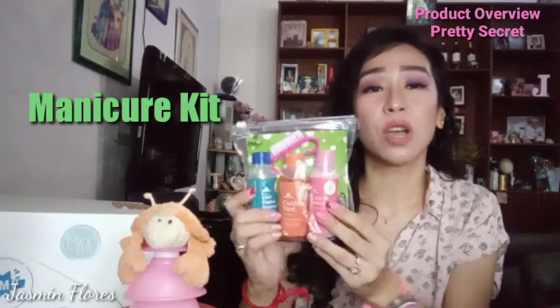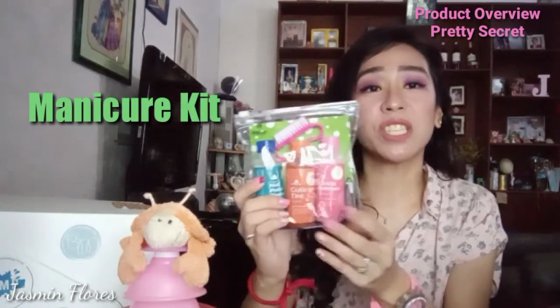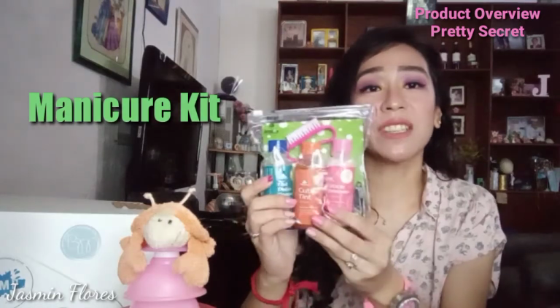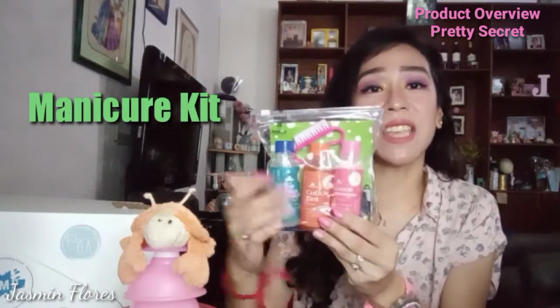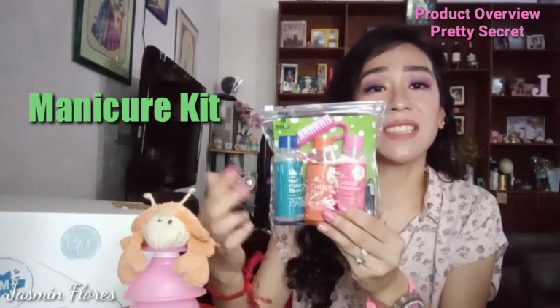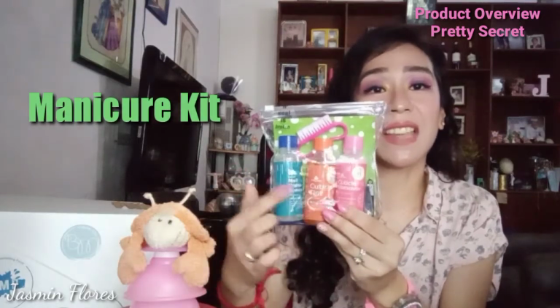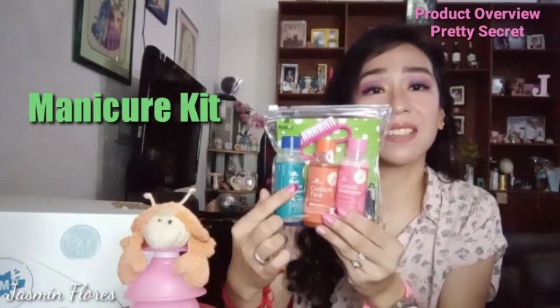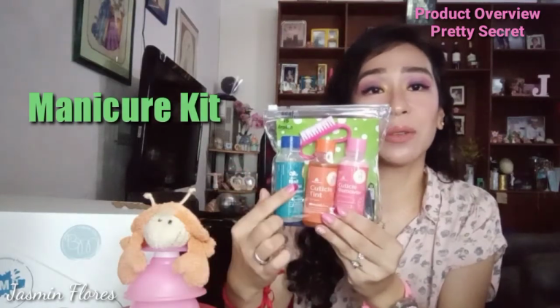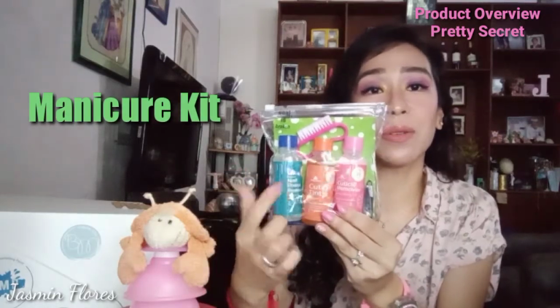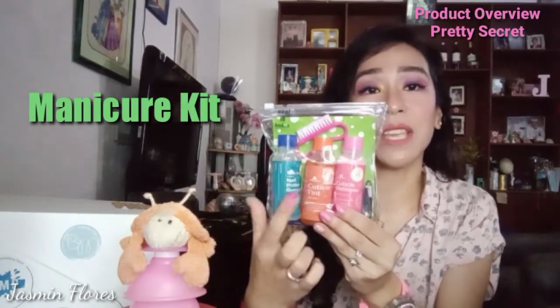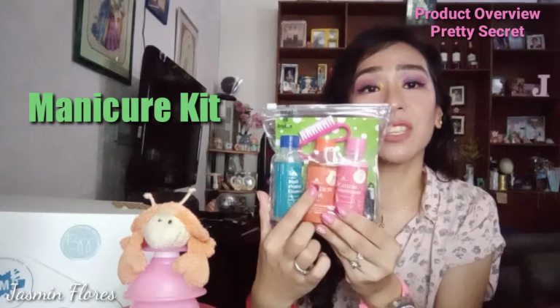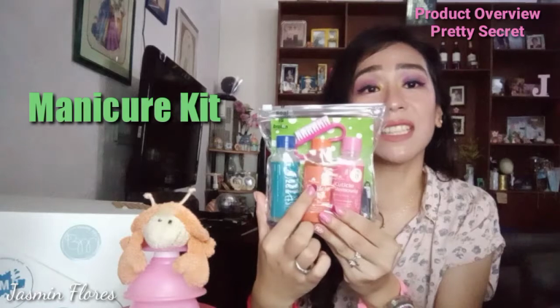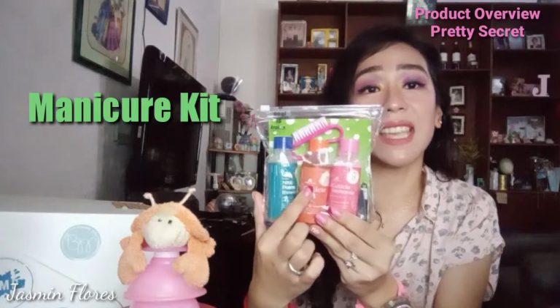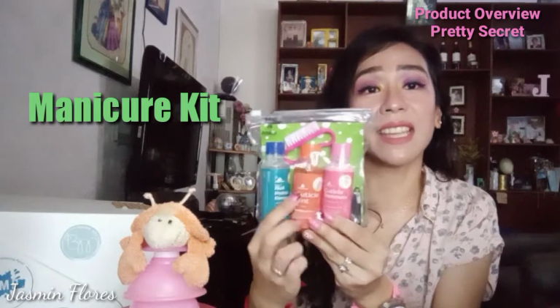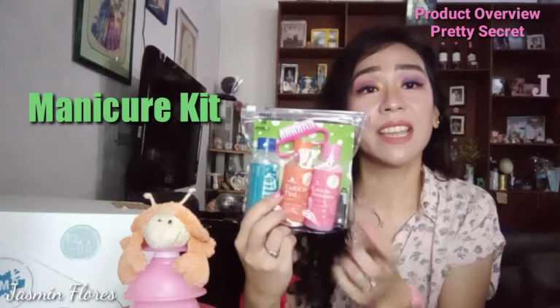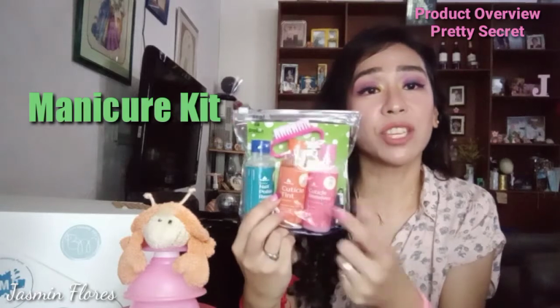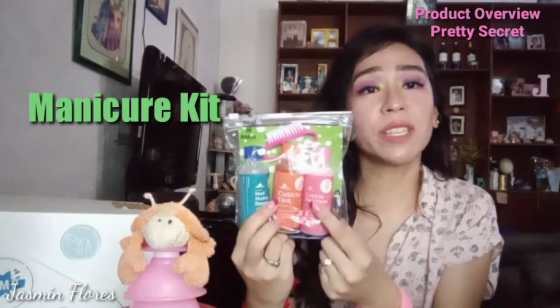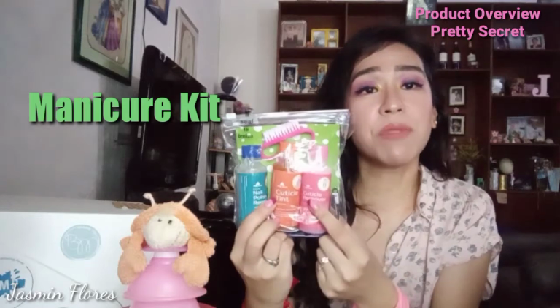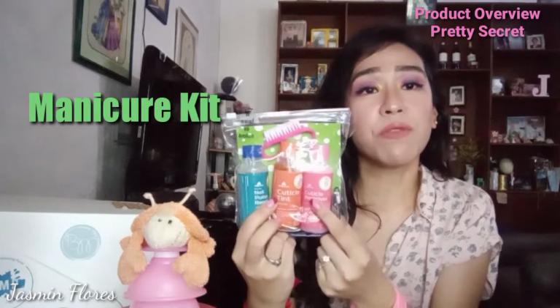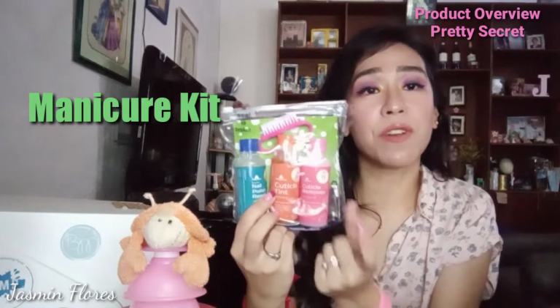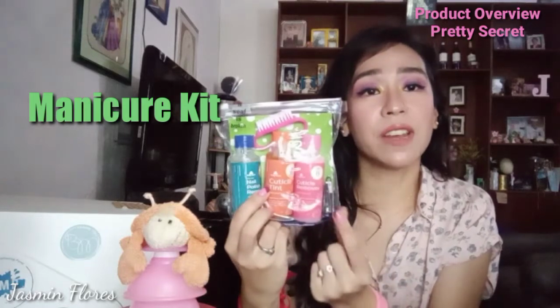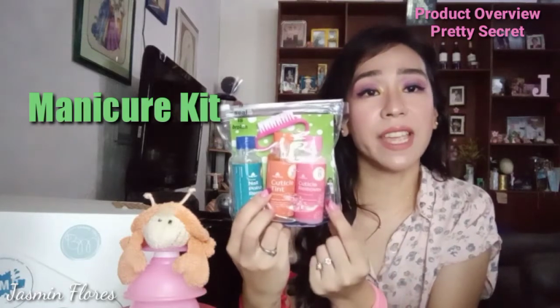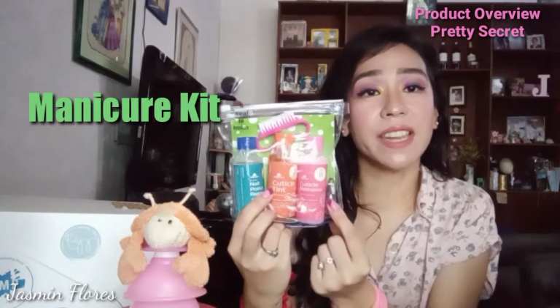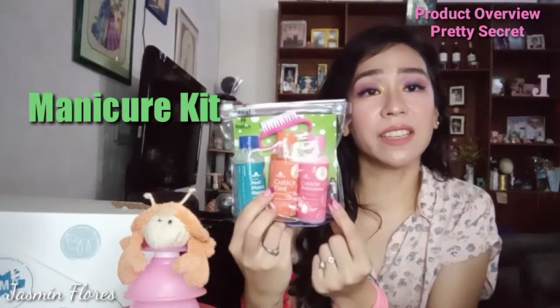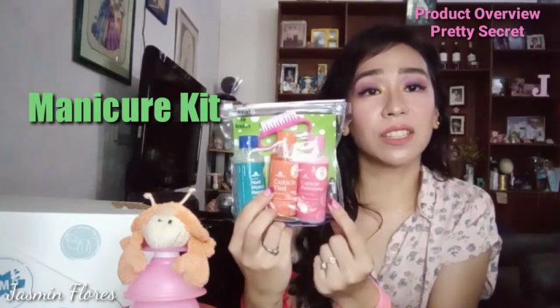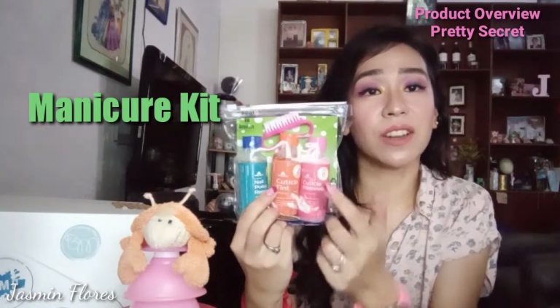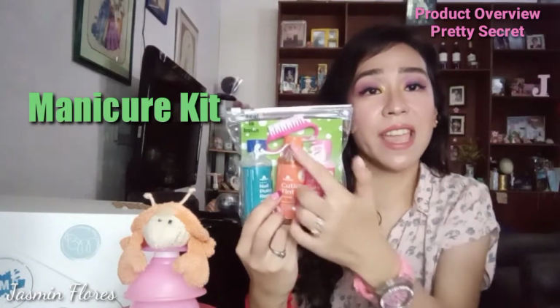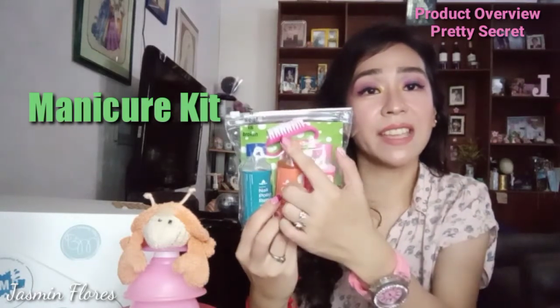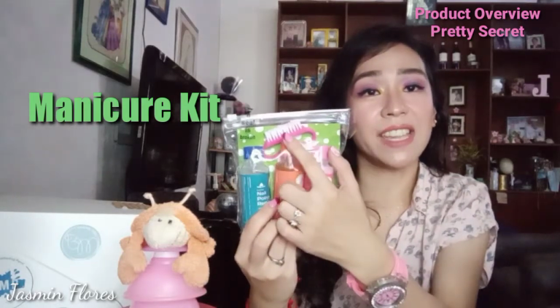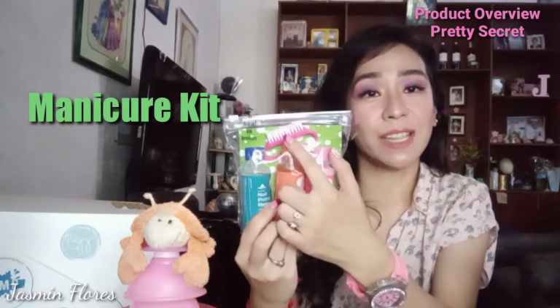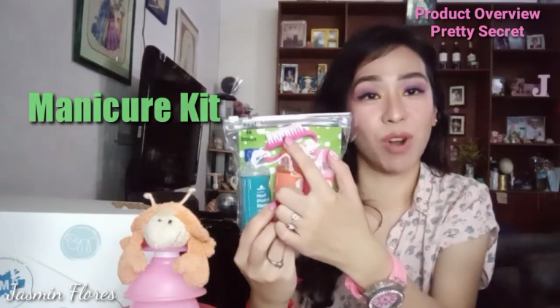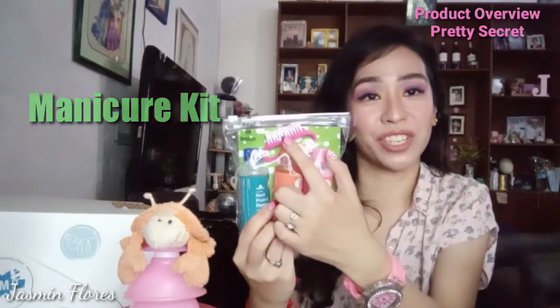The manicure kit contains an acetone, a cuticle tint, cuticle remover, a nail cutter, and a nail brush.